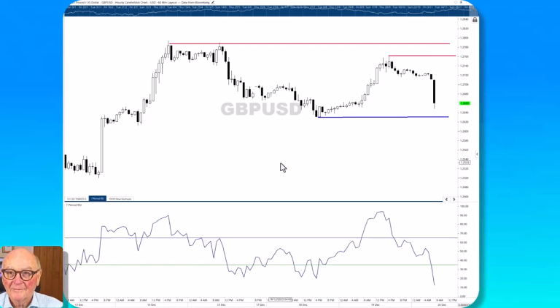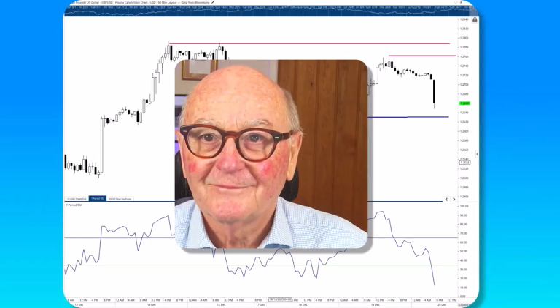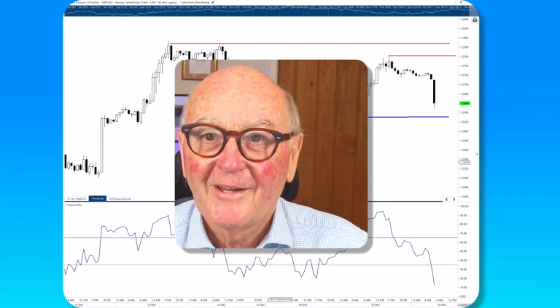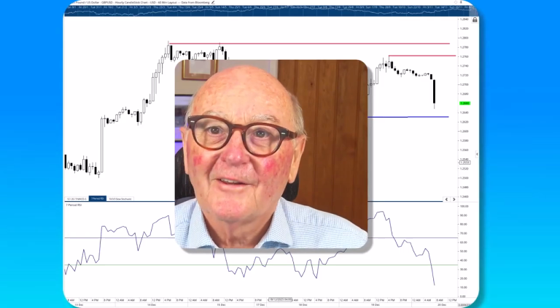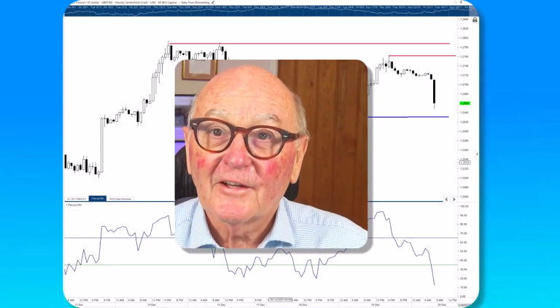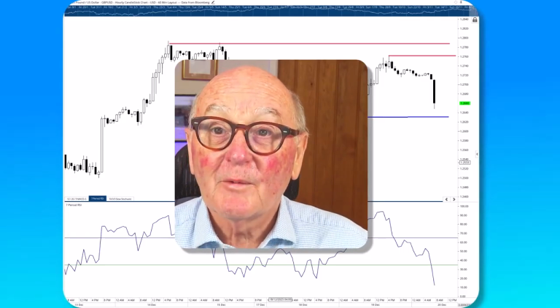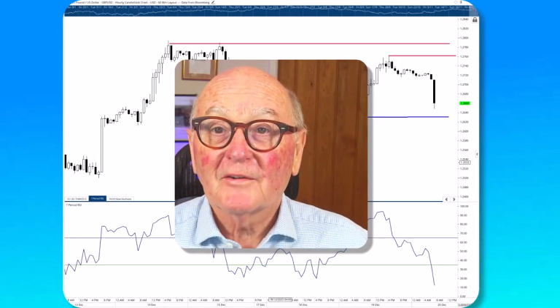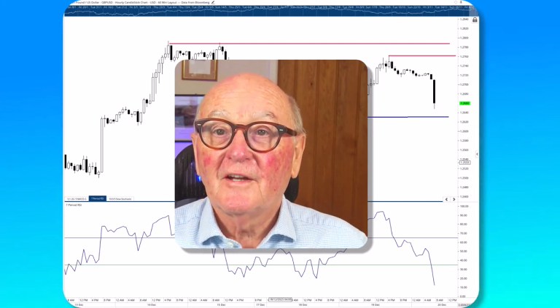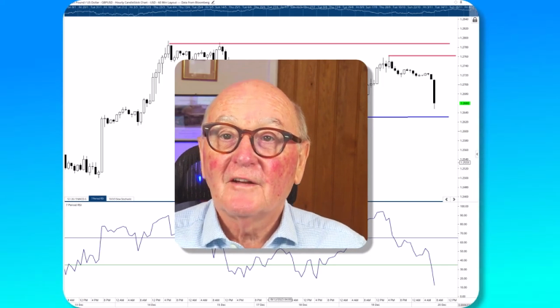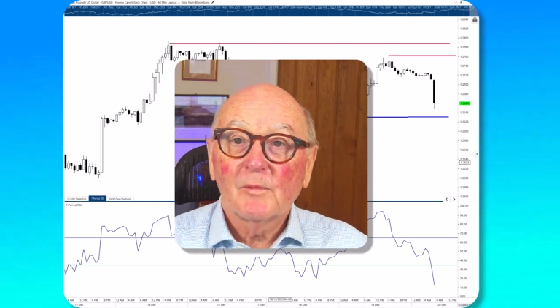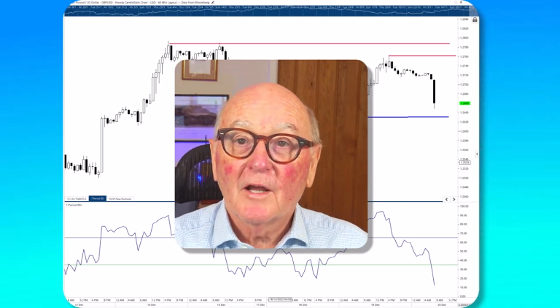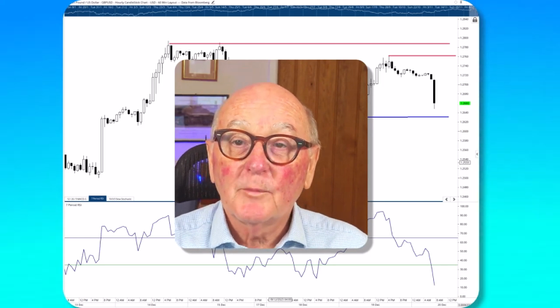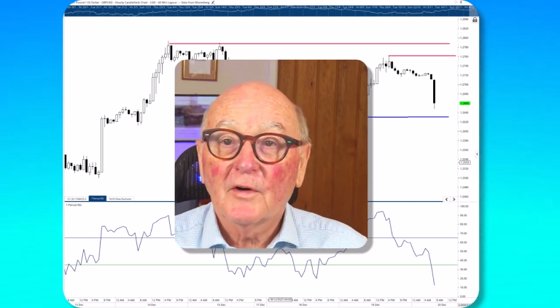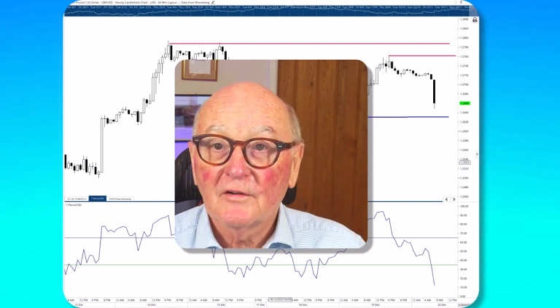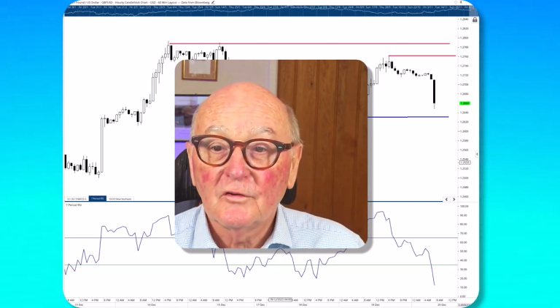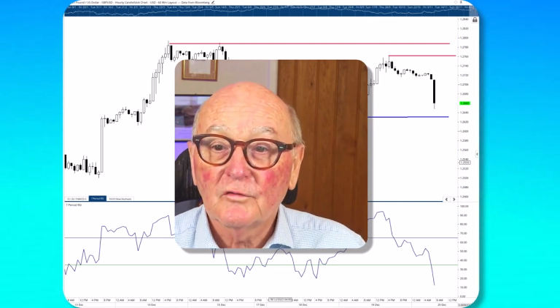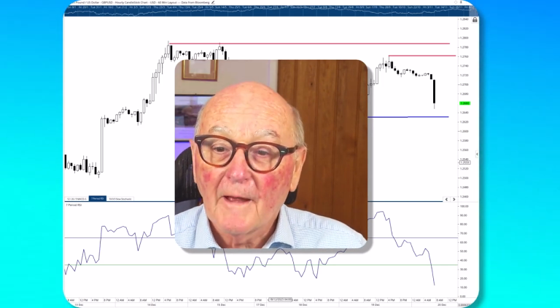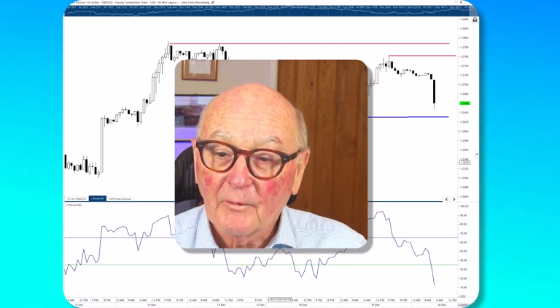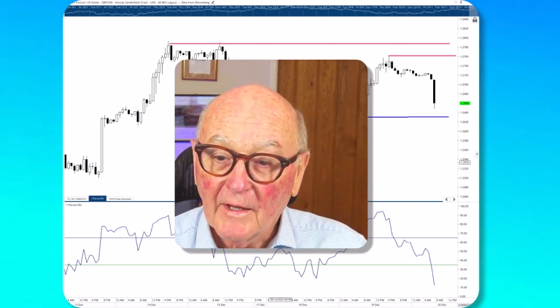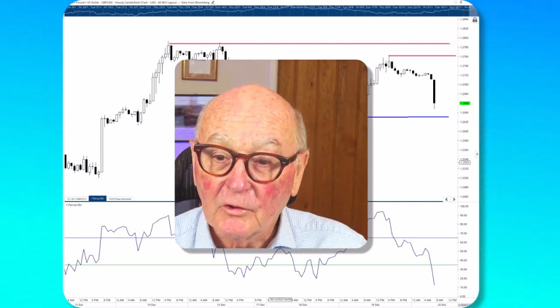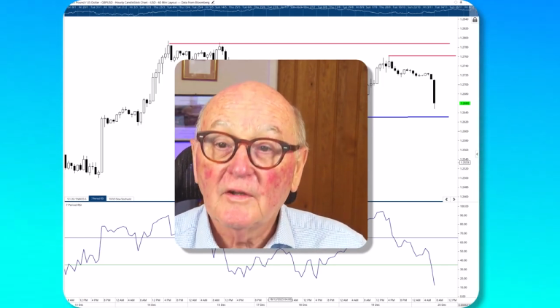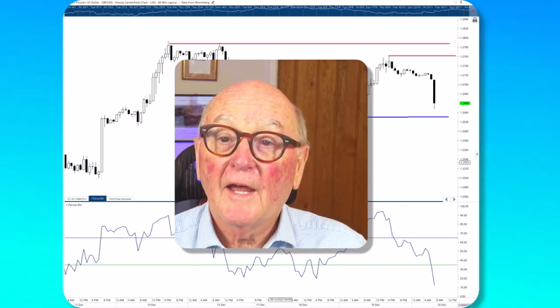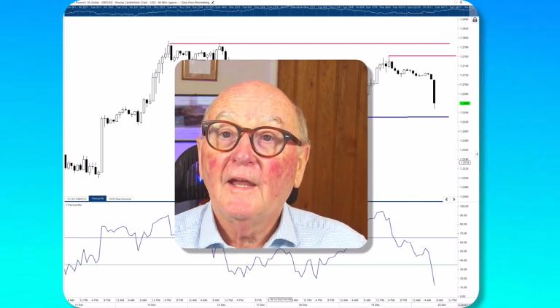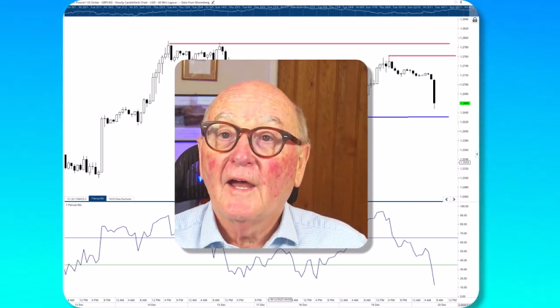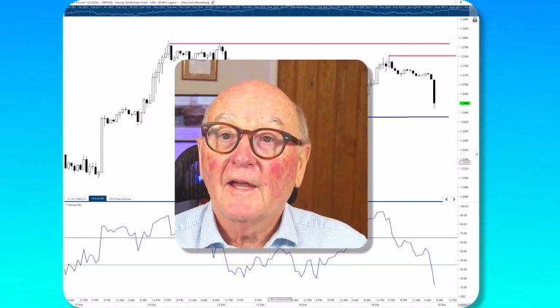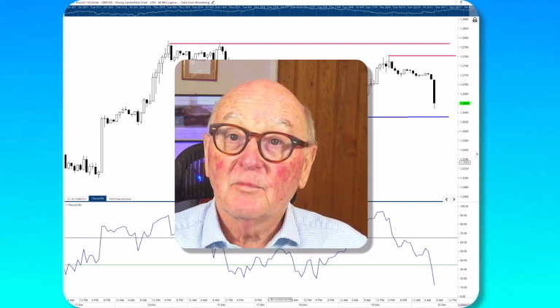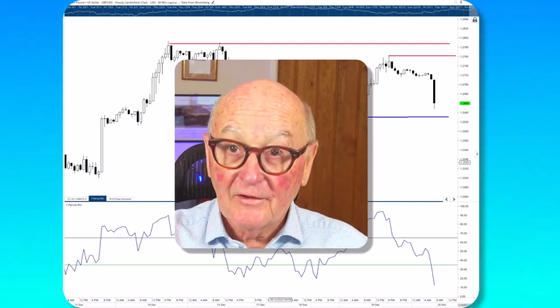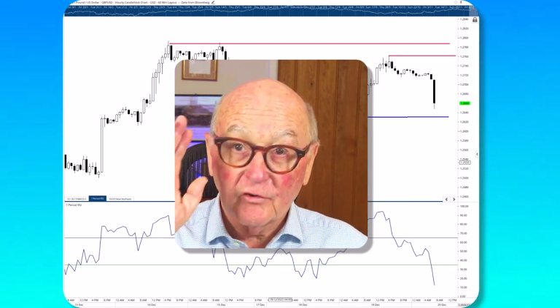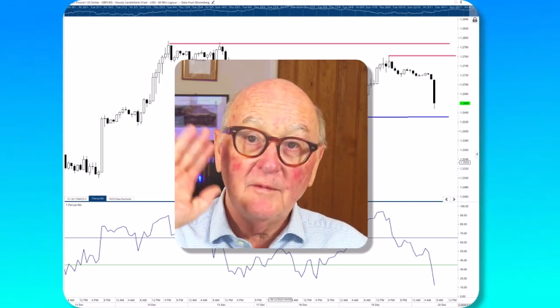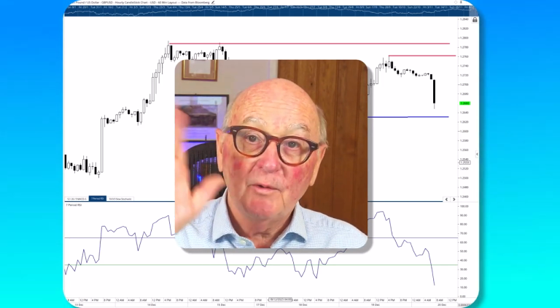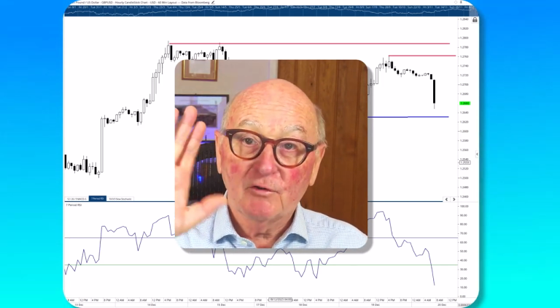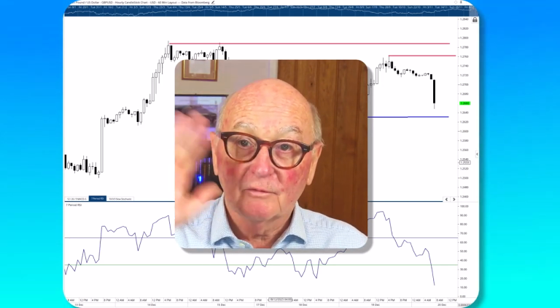Thank you very much indeed everybody. I hope you find this useful. Have a good day, and may the trend be with you. Goodbye.